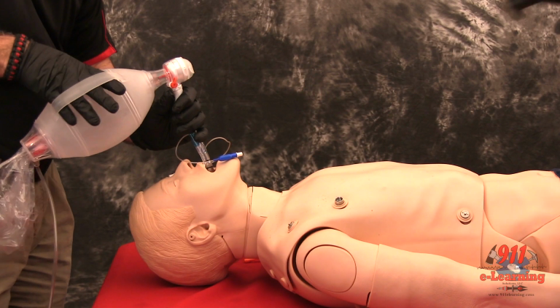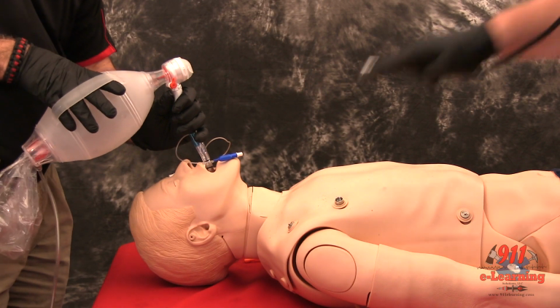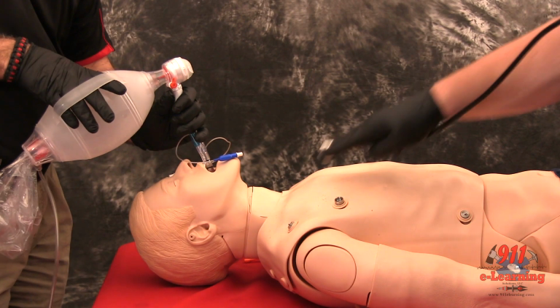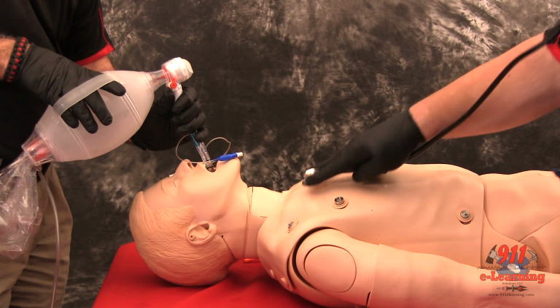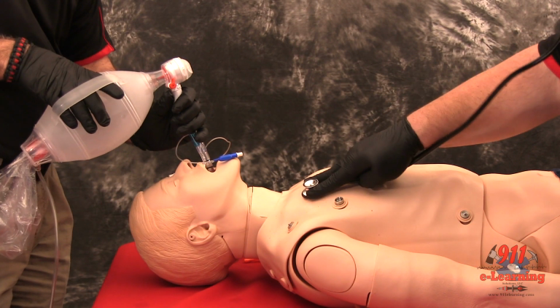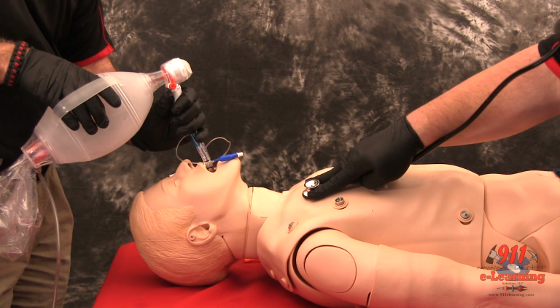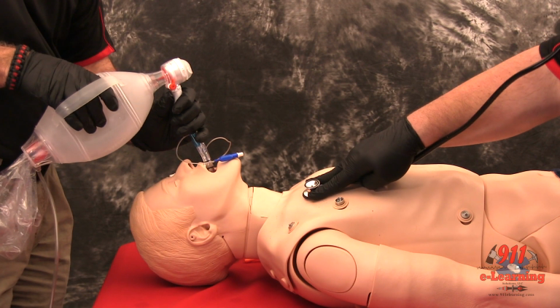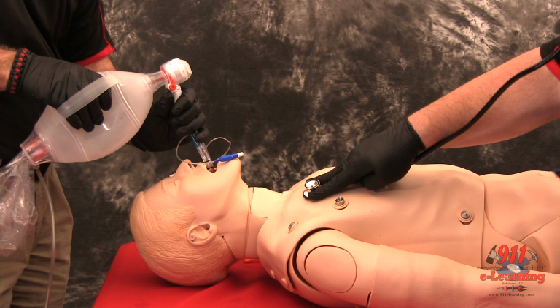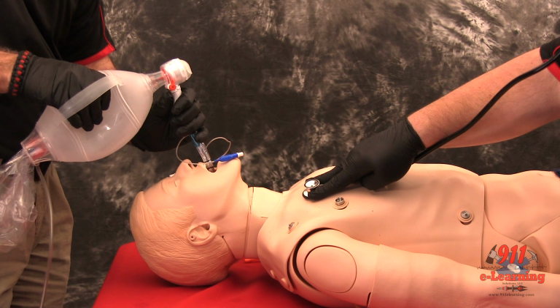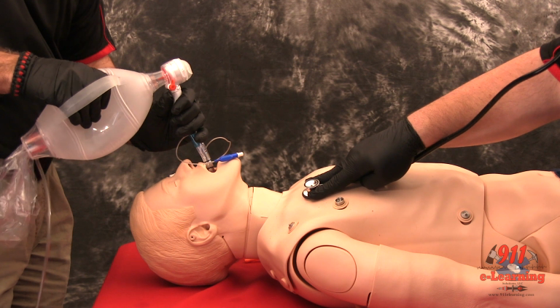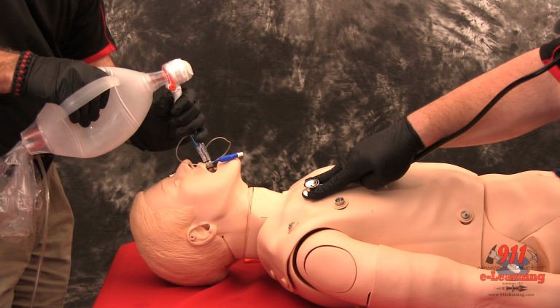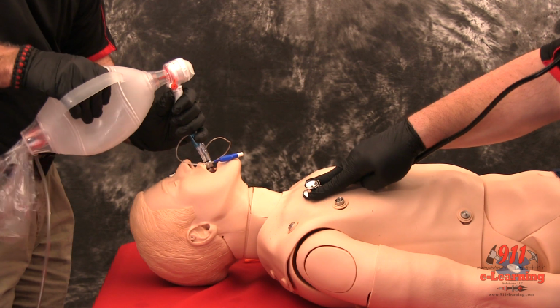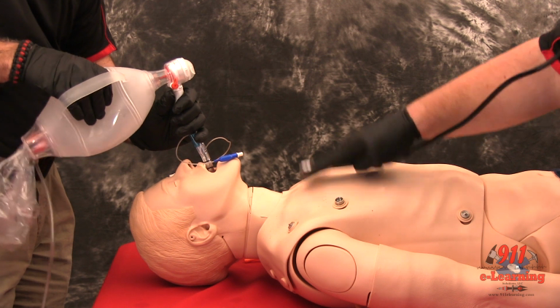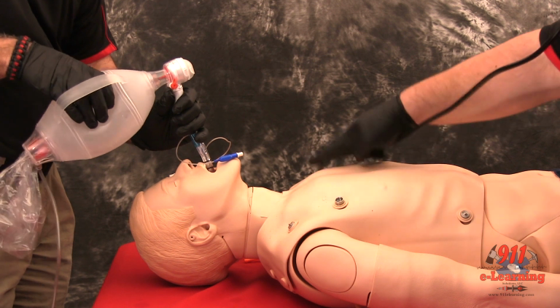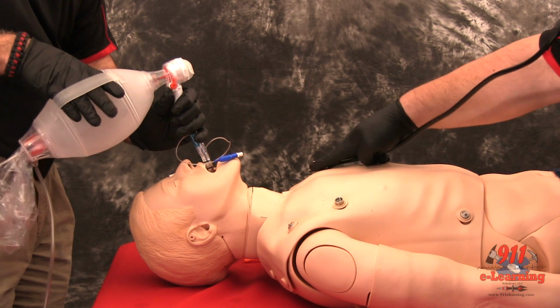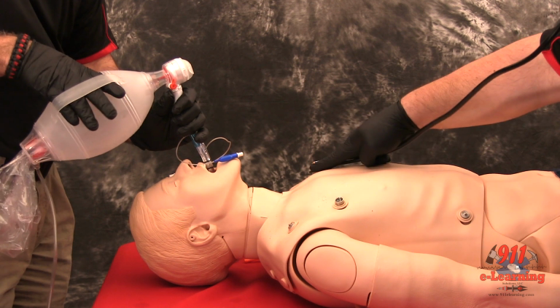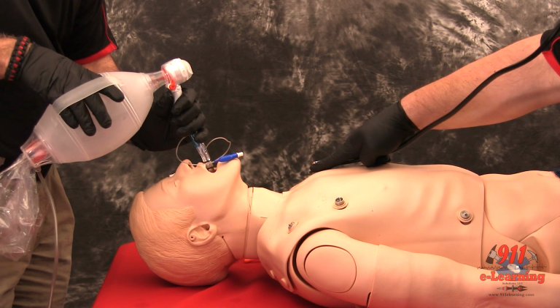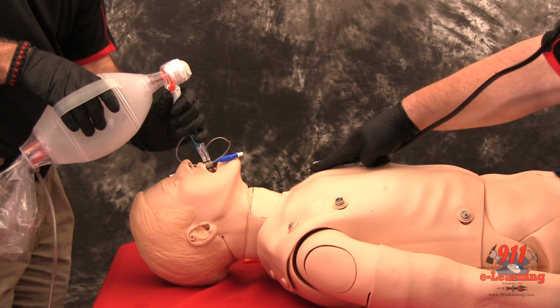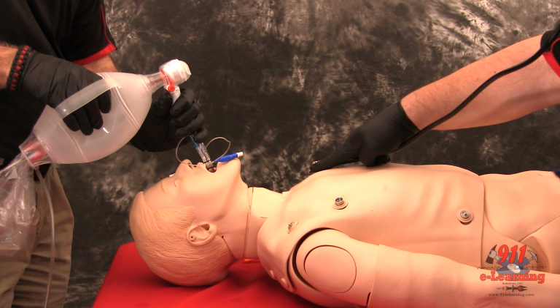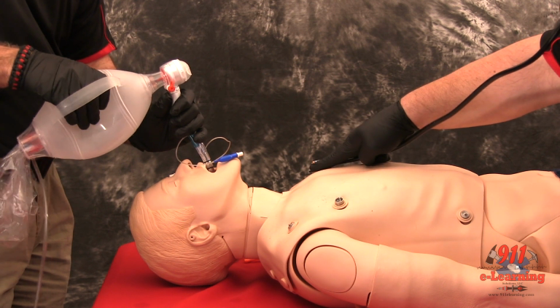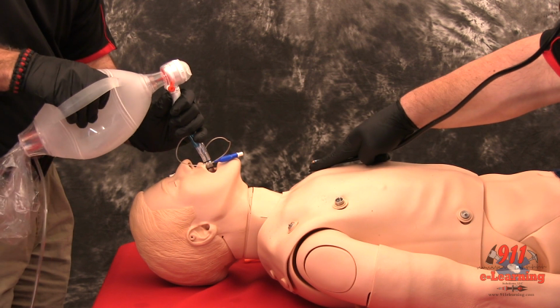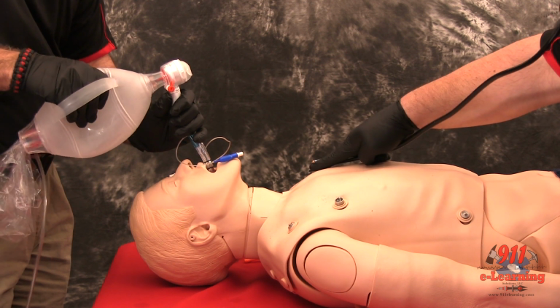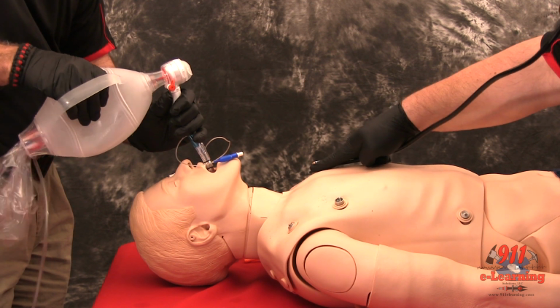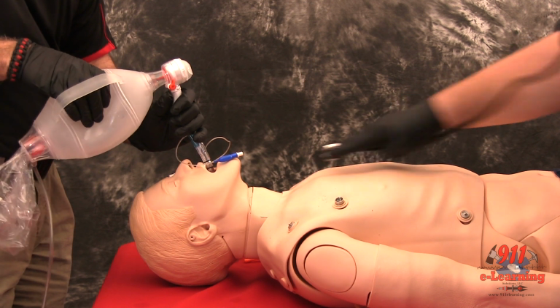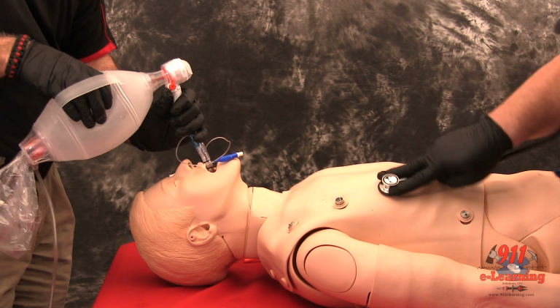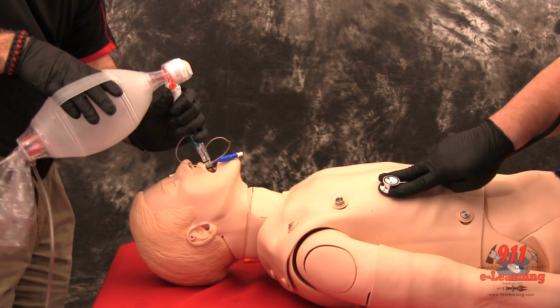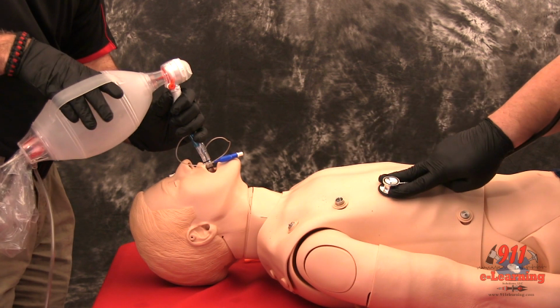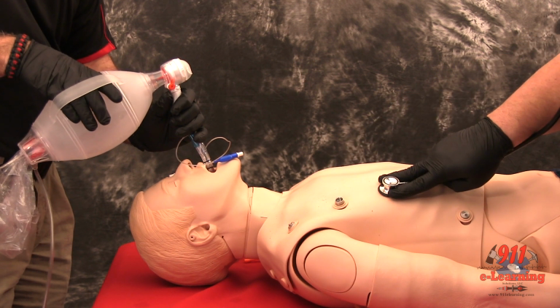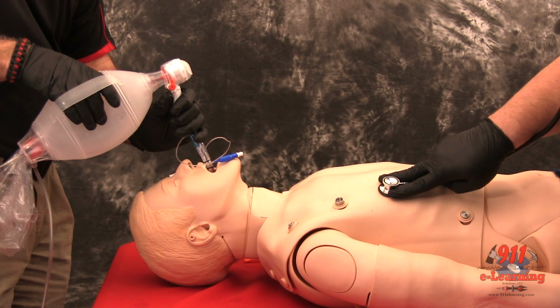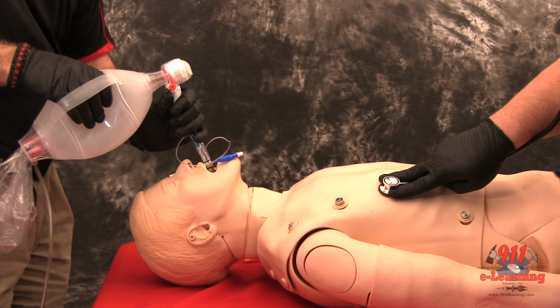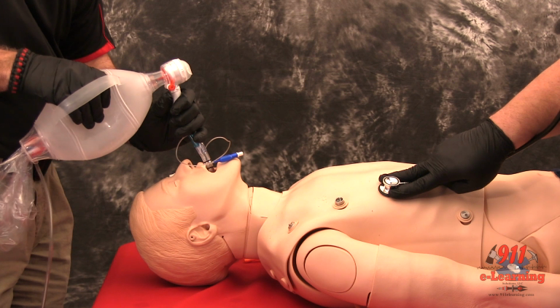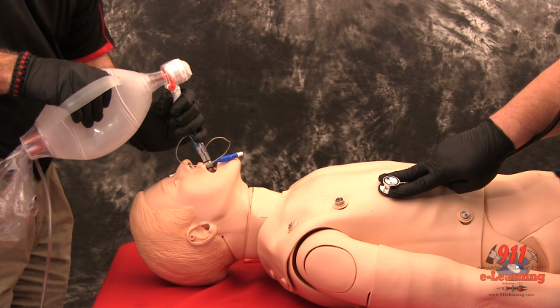If breath sounds are positive and epigastric sounds are negative, continue ventilation through the blue tube. The tube is in the esophagus.